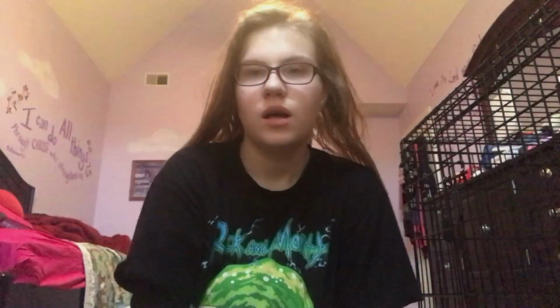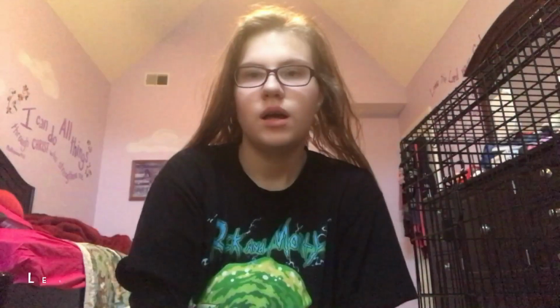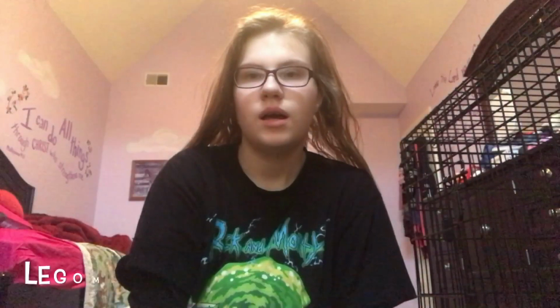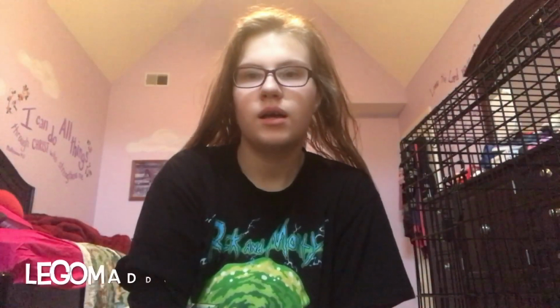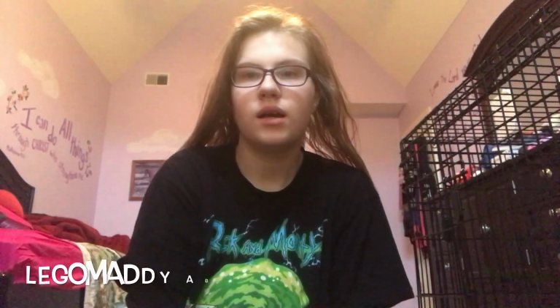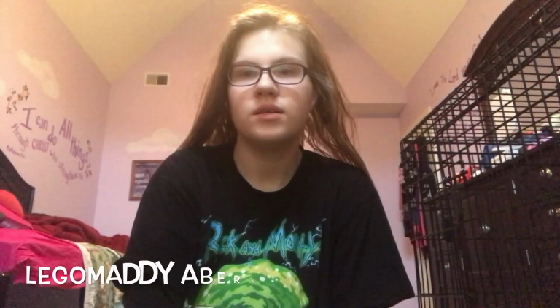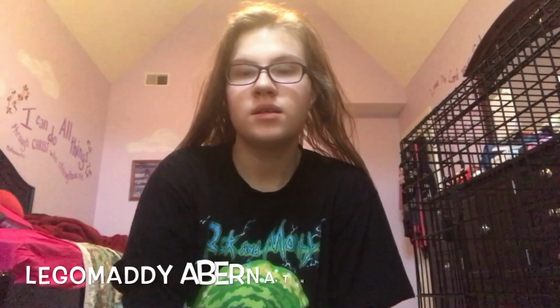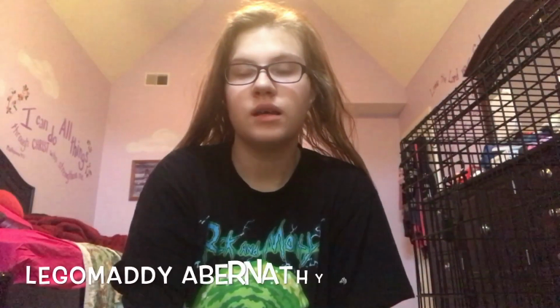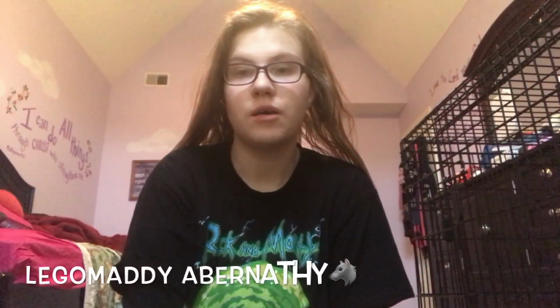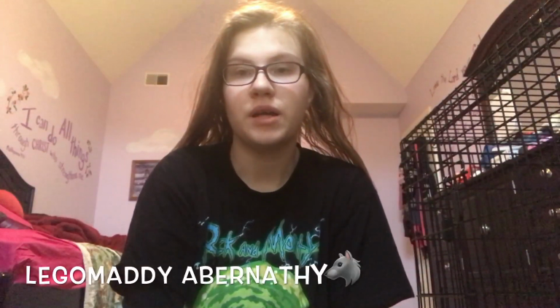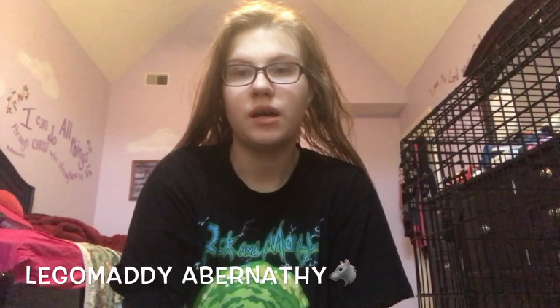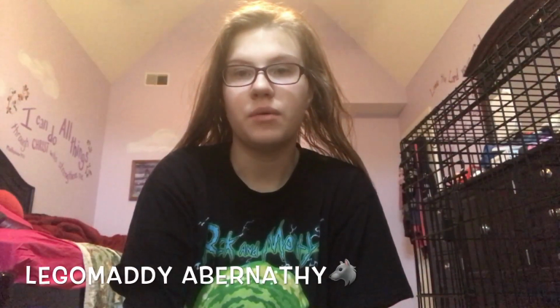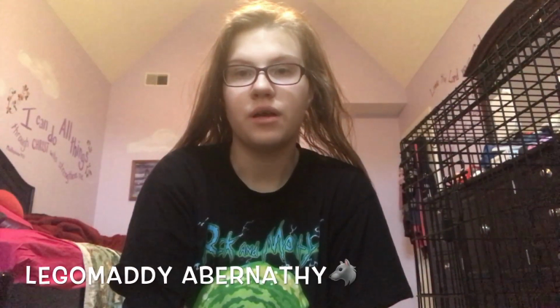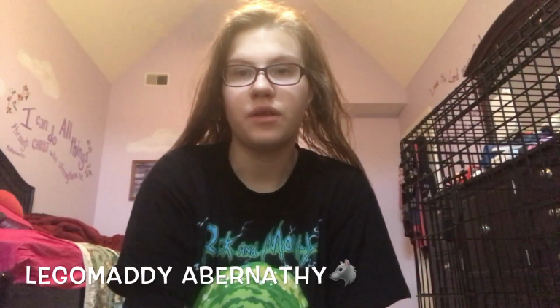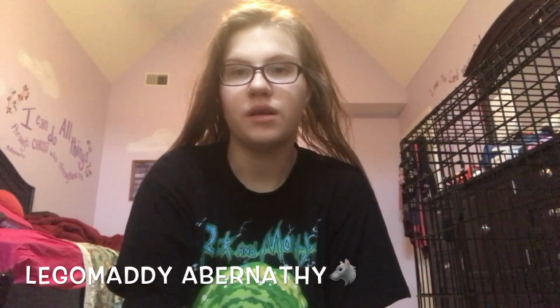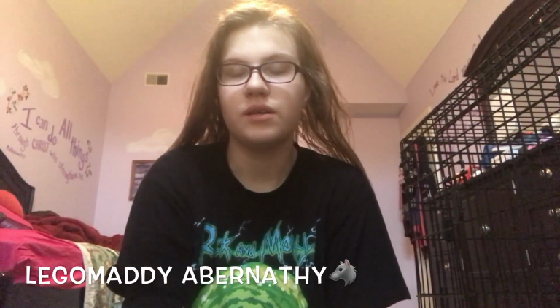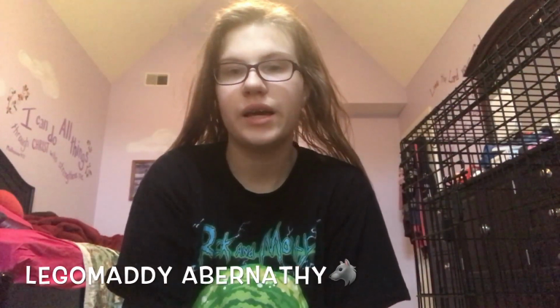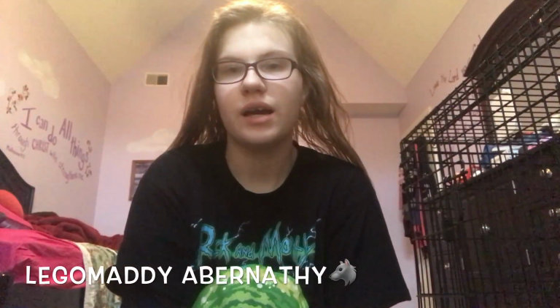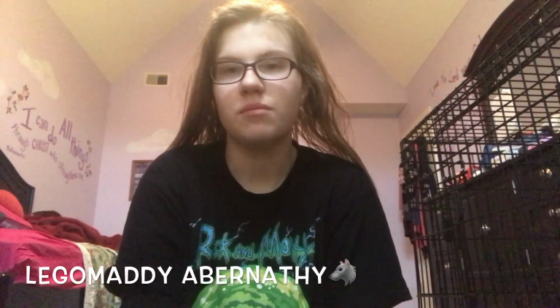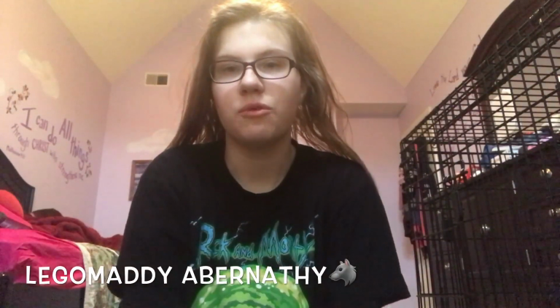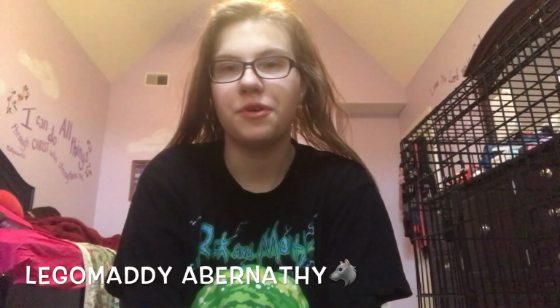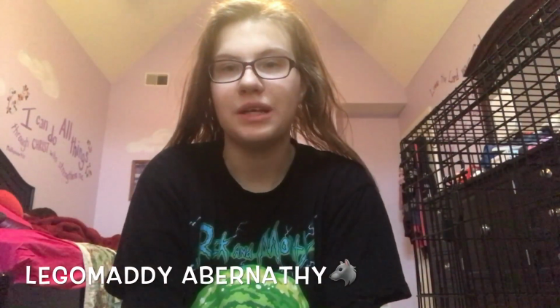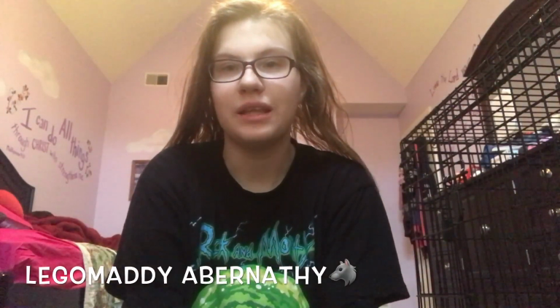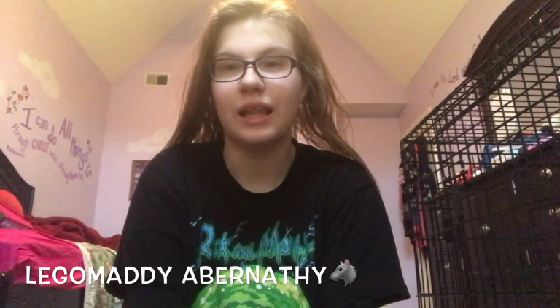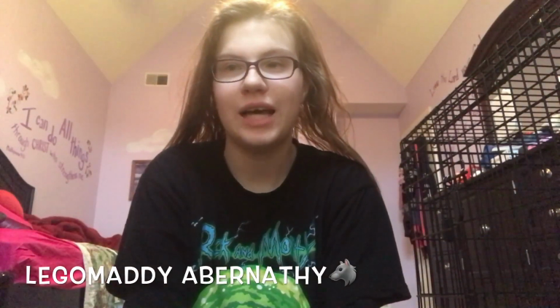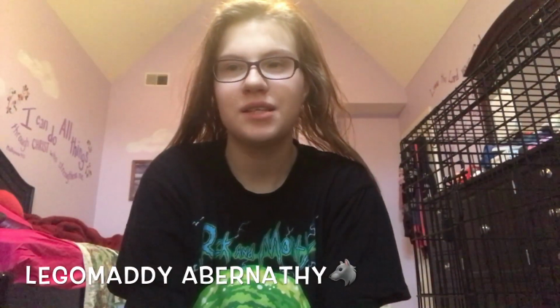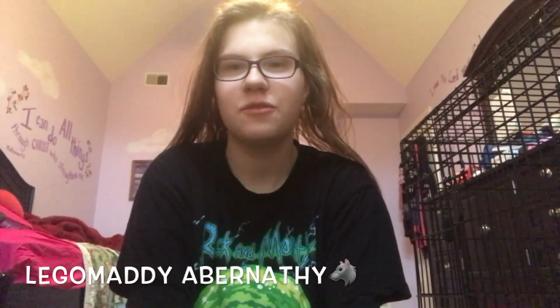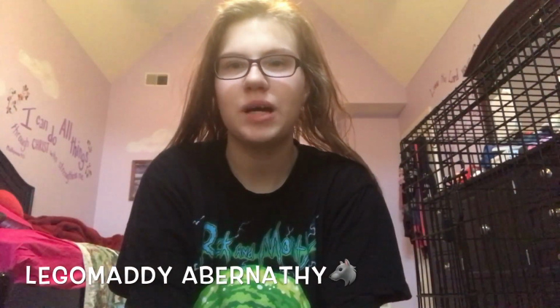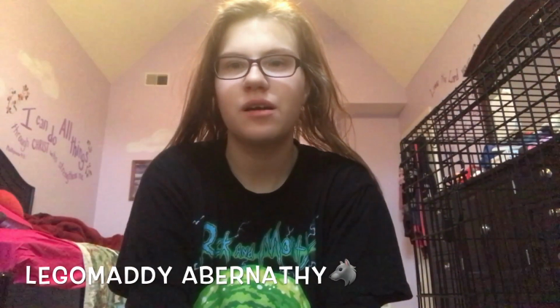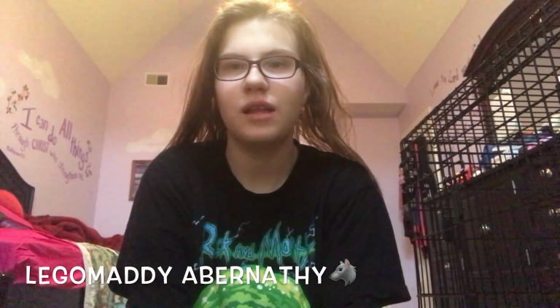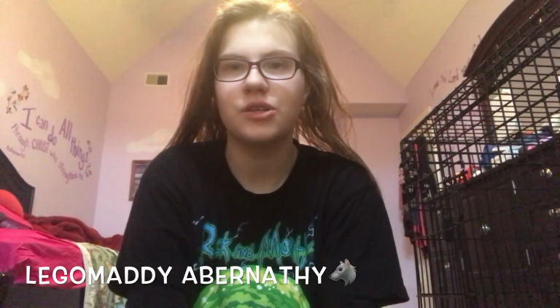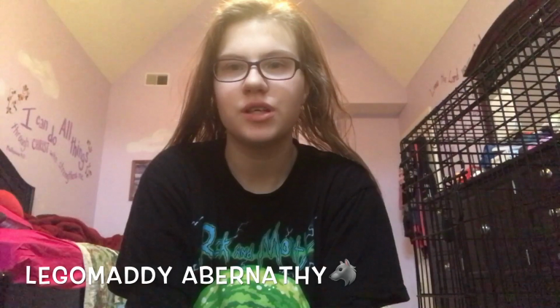Hey guys, it's Lego Maddy Abernathy and today I'm reviewing the last of my collection.